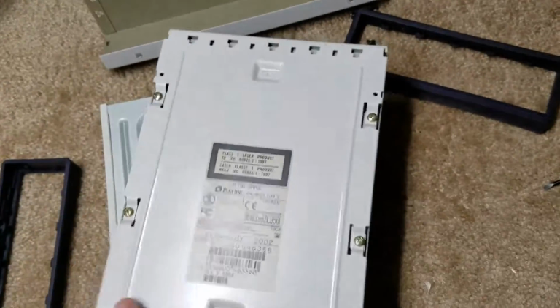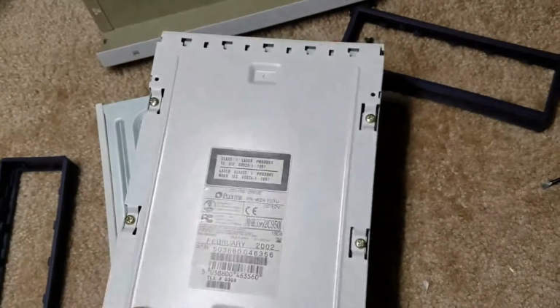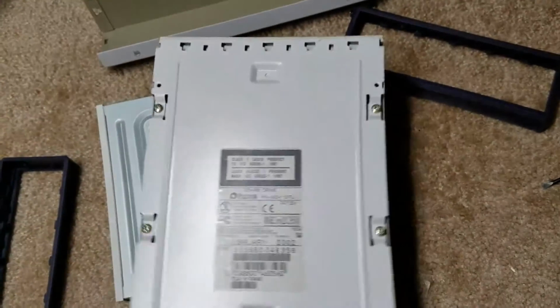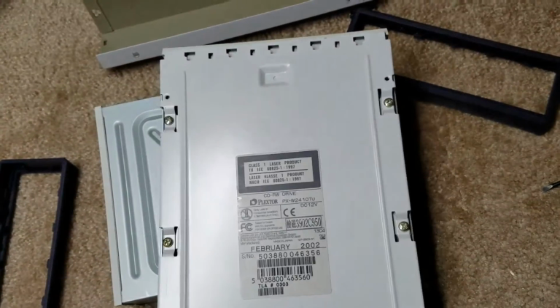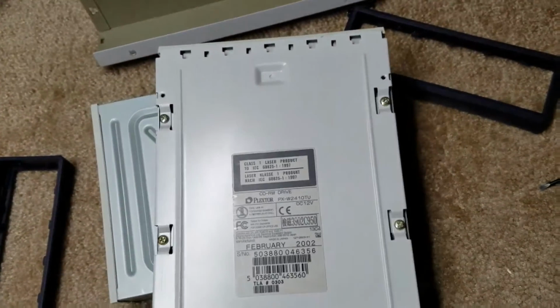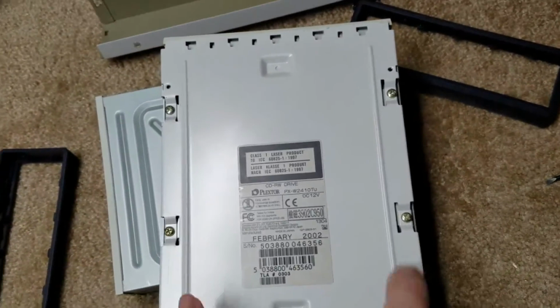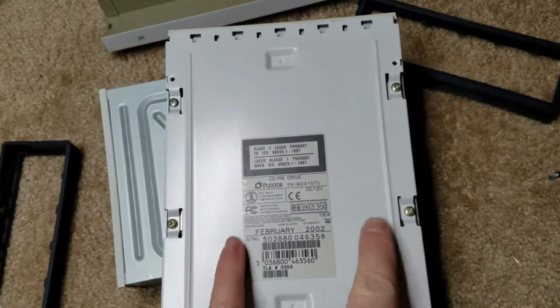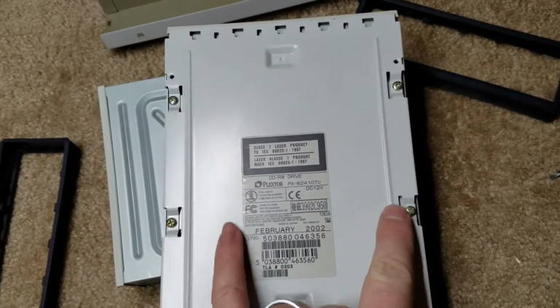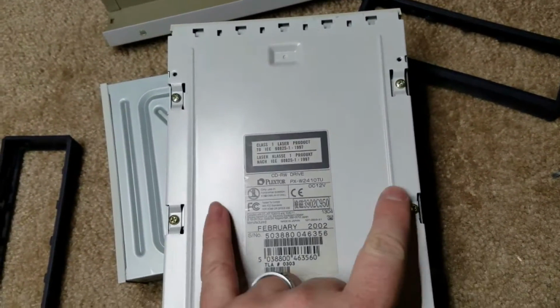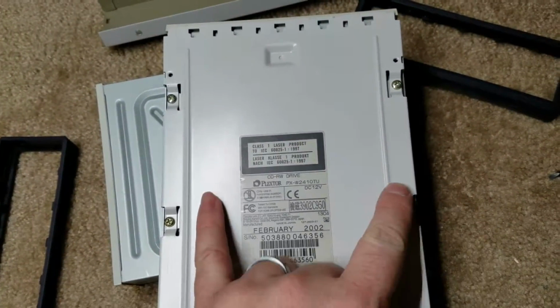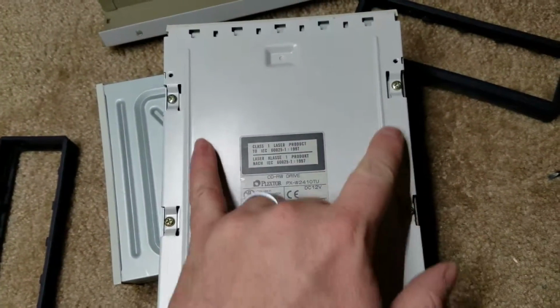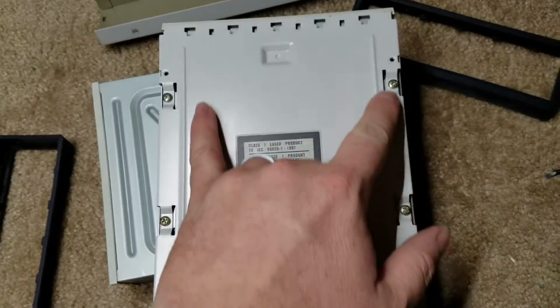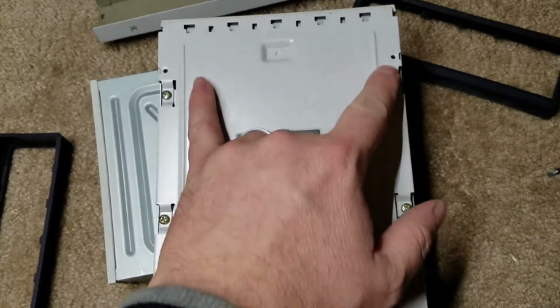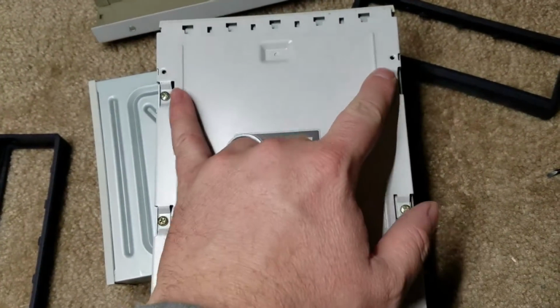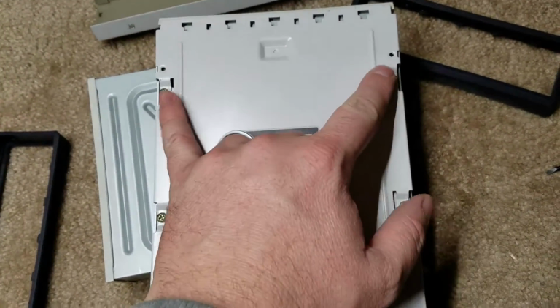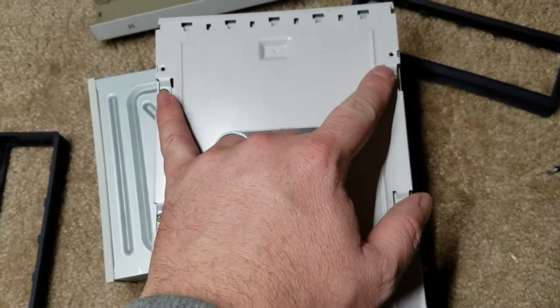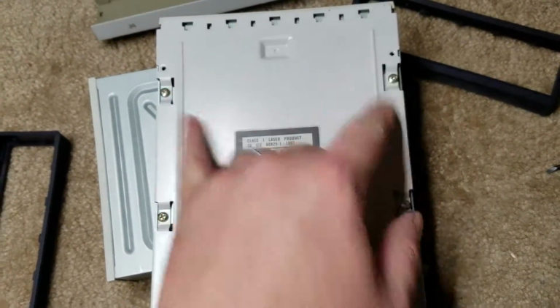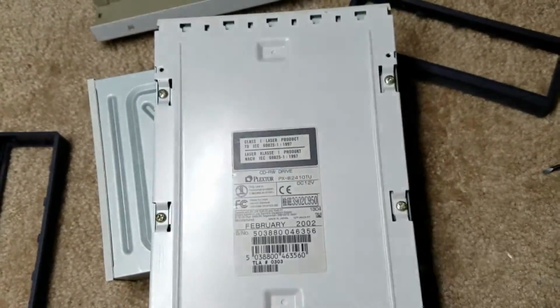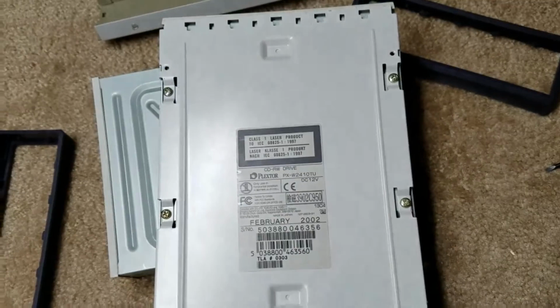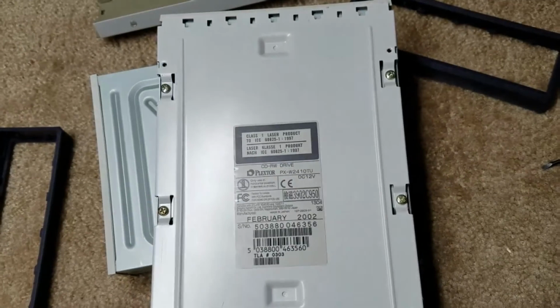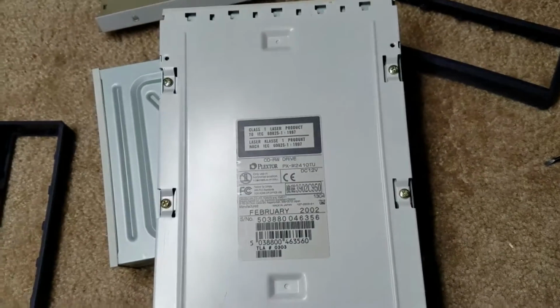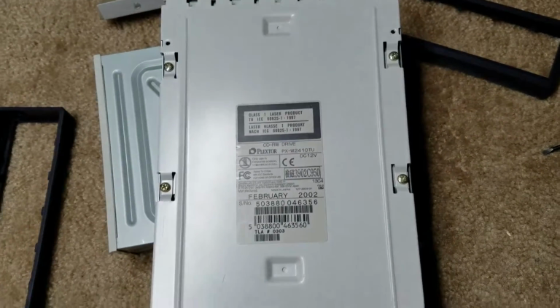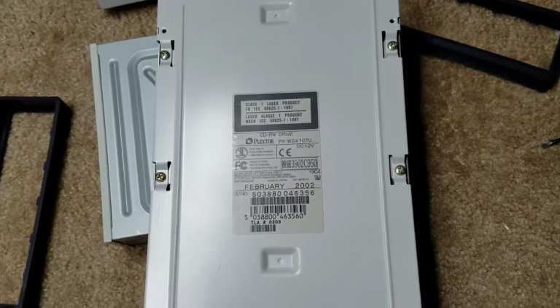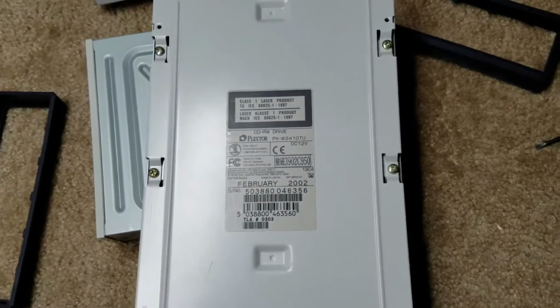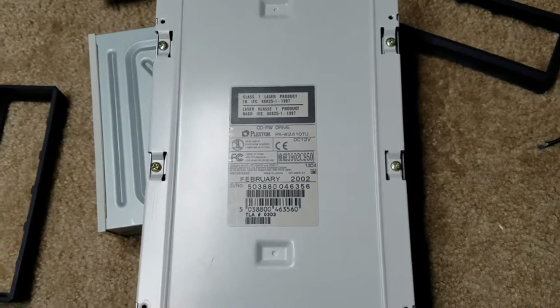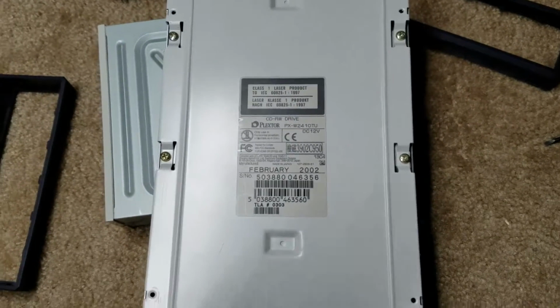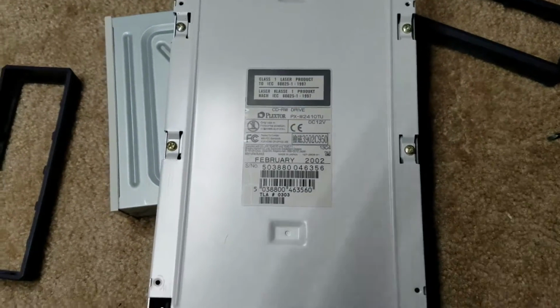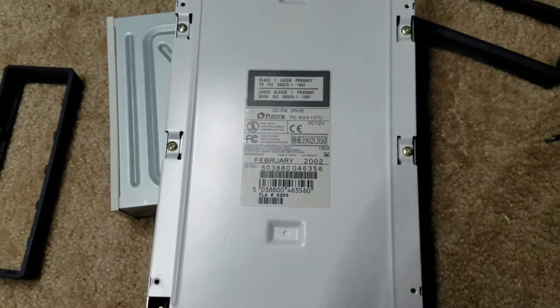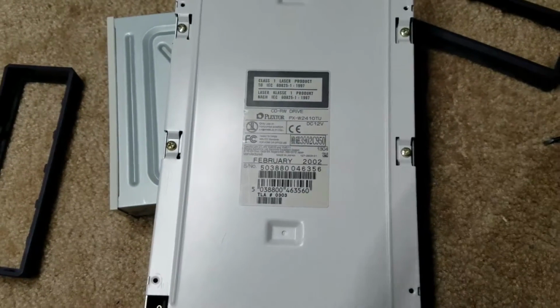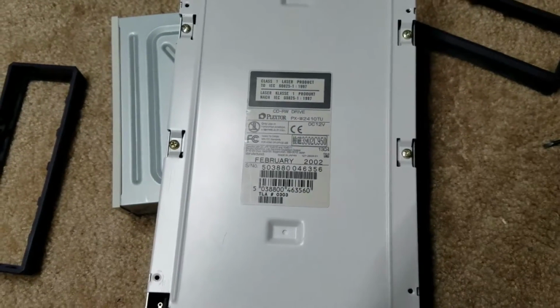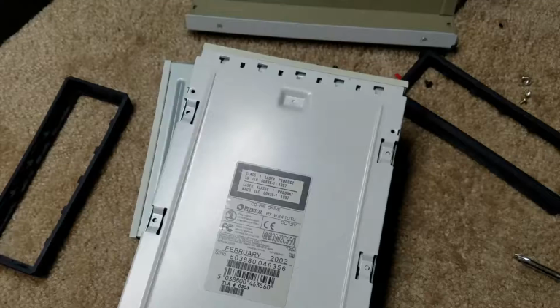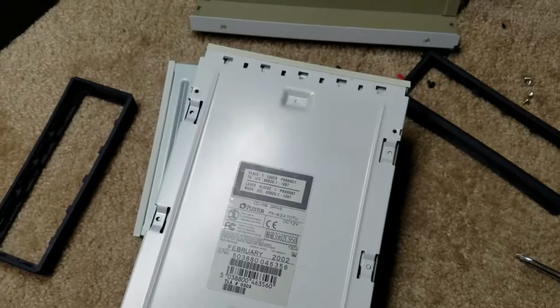I just have to get off those four screws holding the drive into the enclosure, and I should be able to pop the new one in.